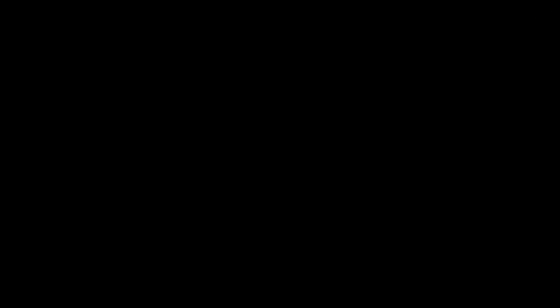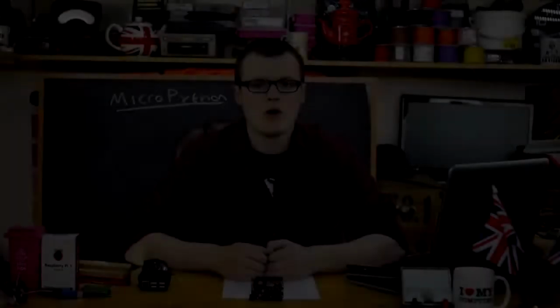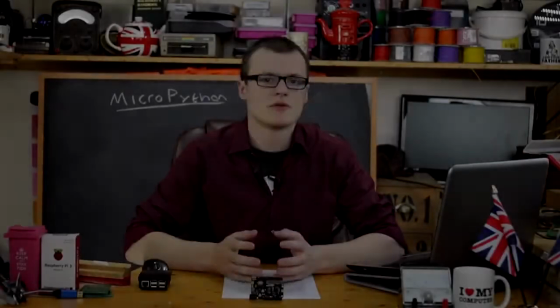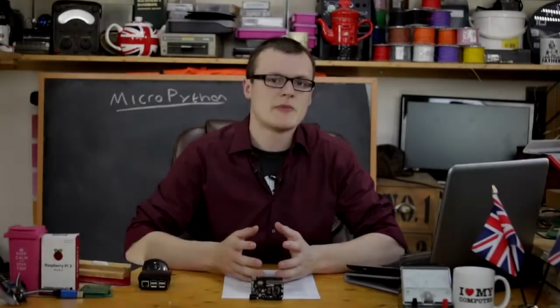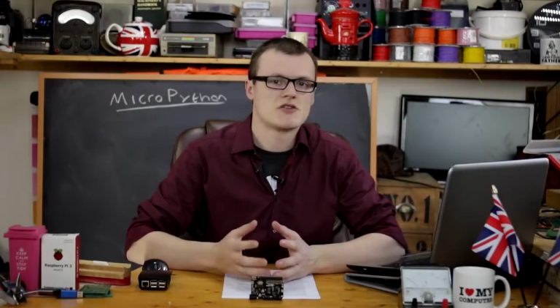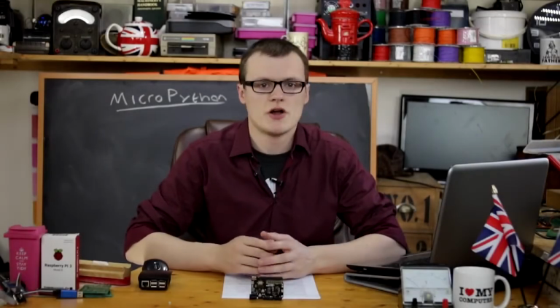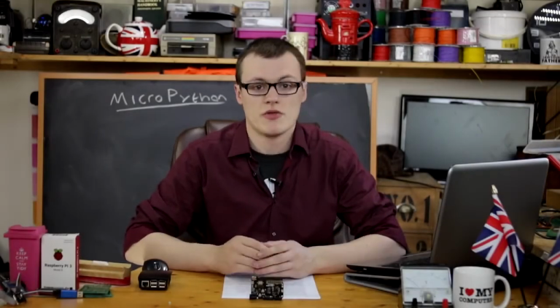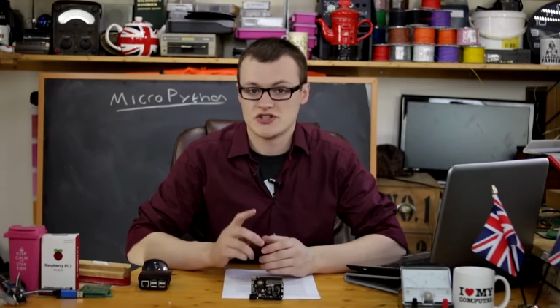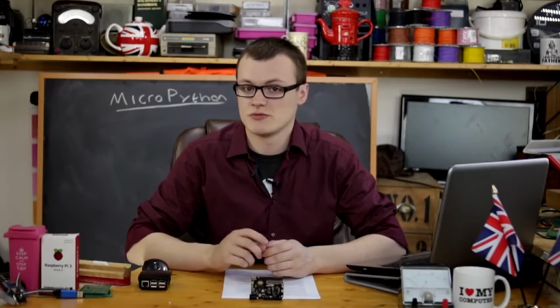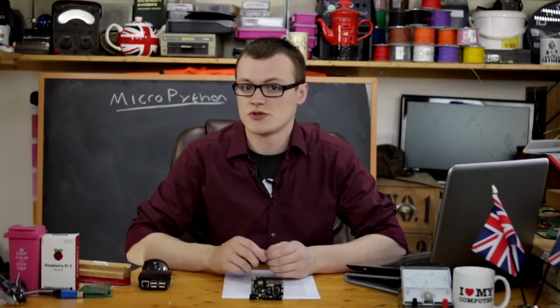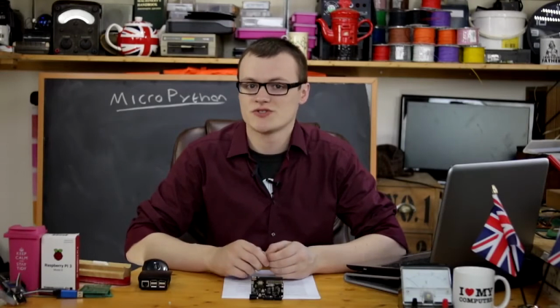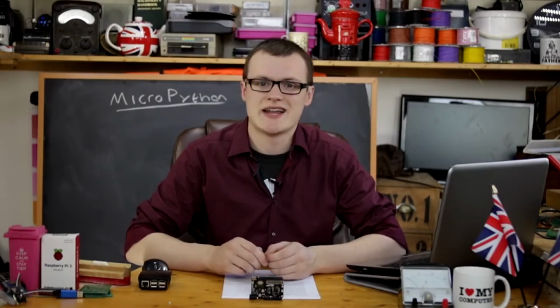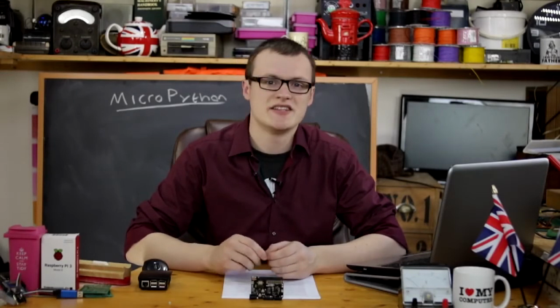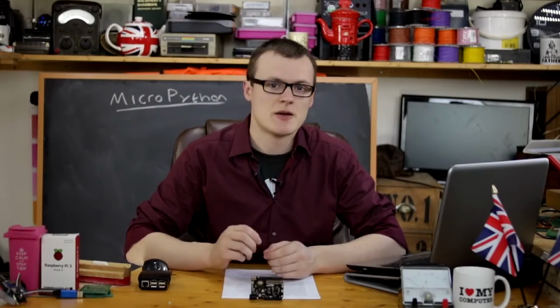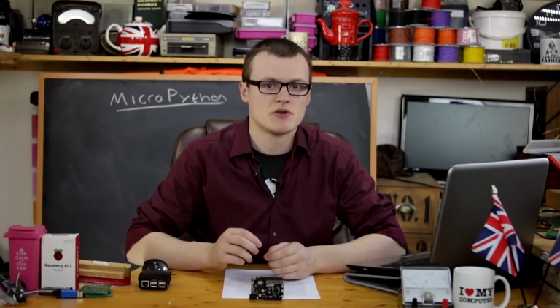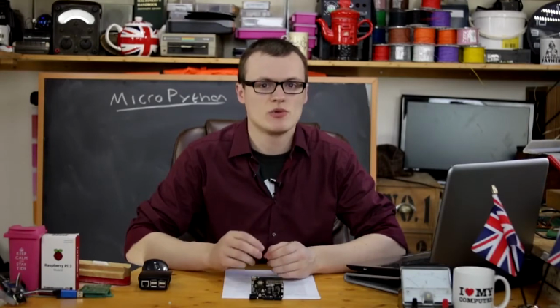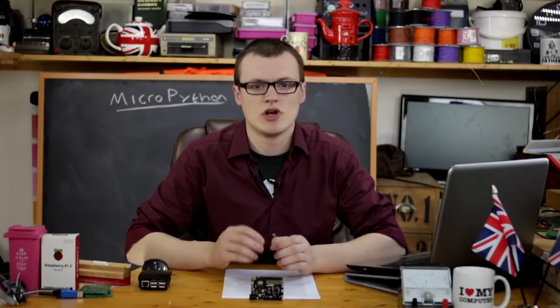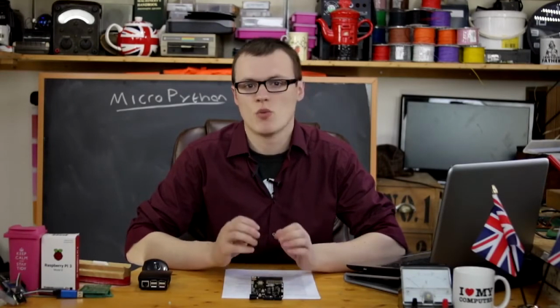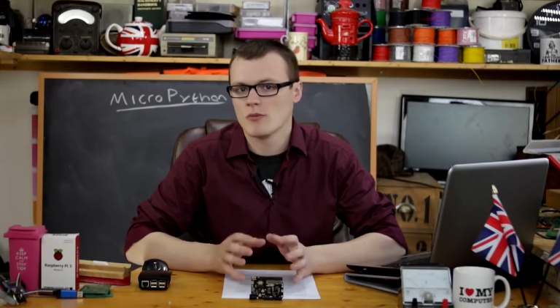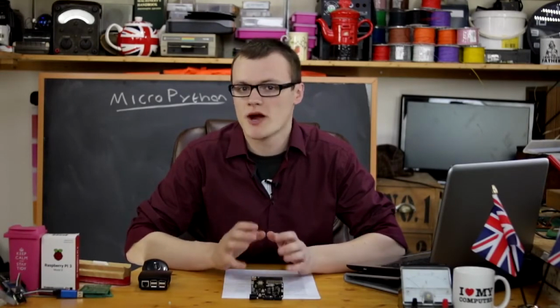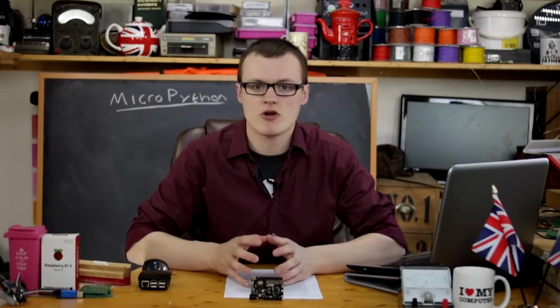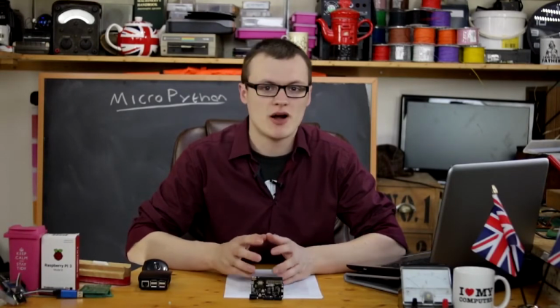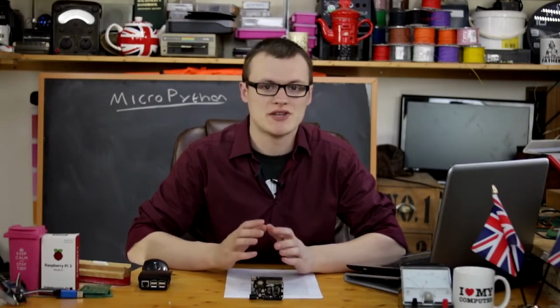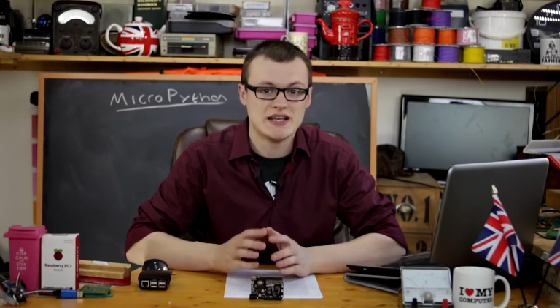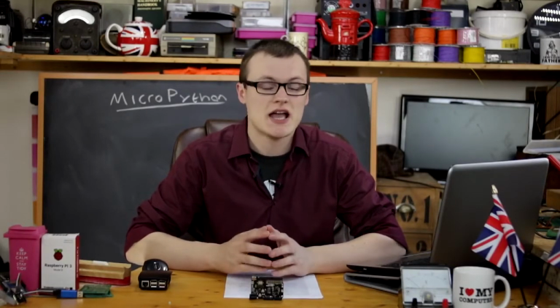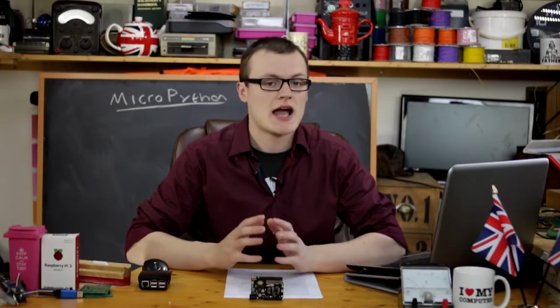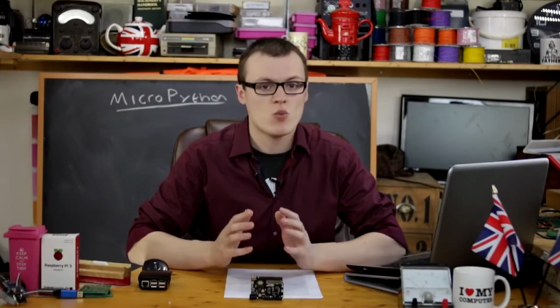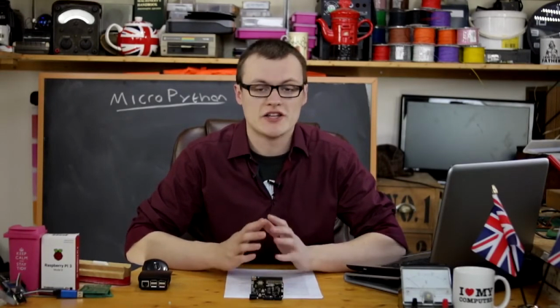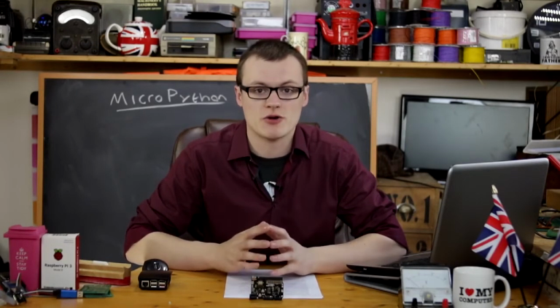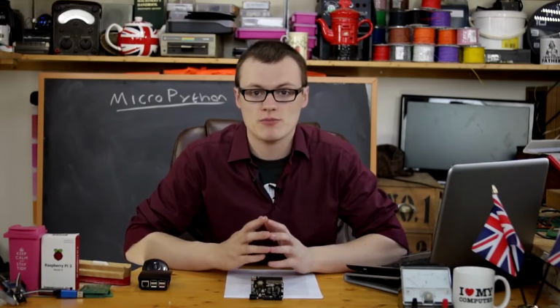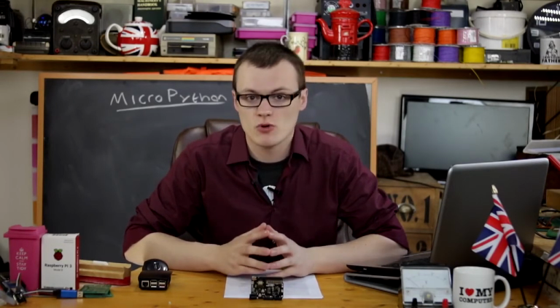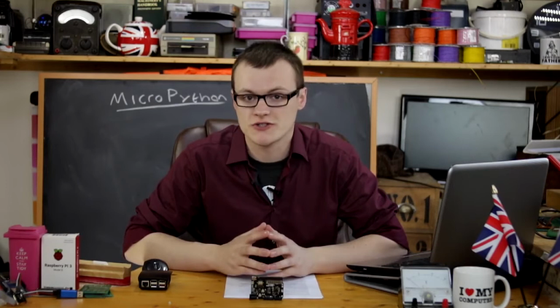Welcome to Maker.io, The Gentleman Shorts, and in this episode we will learn what MicroPython is and why it's so important.